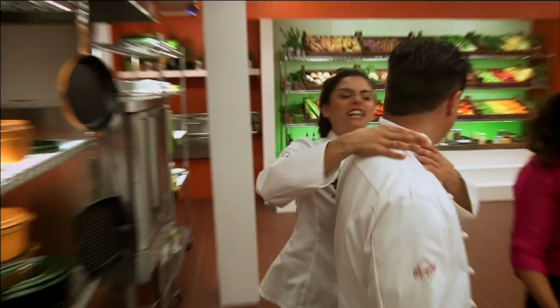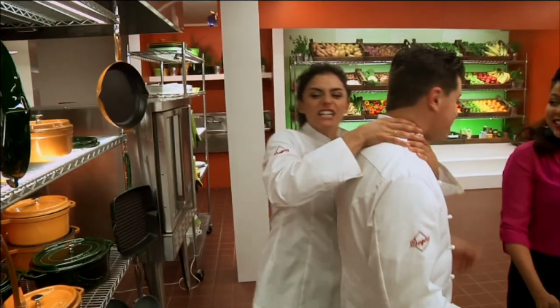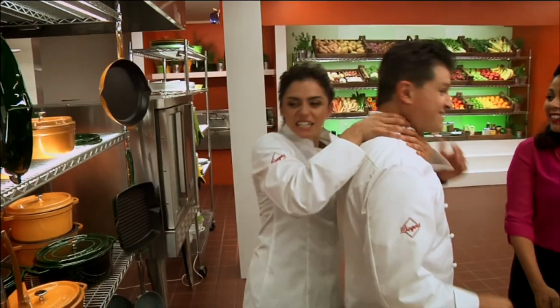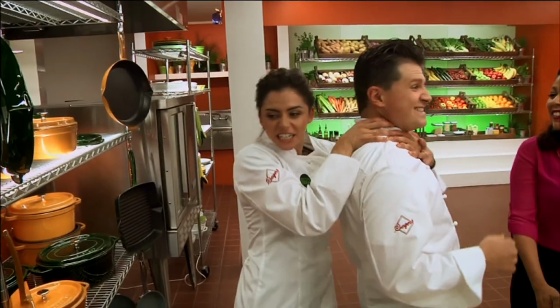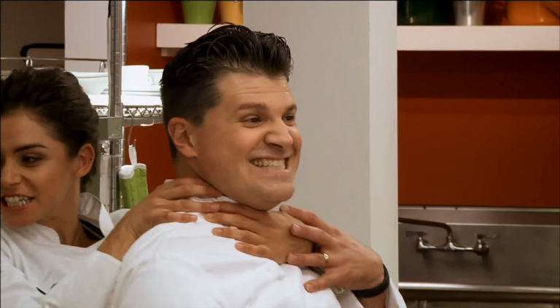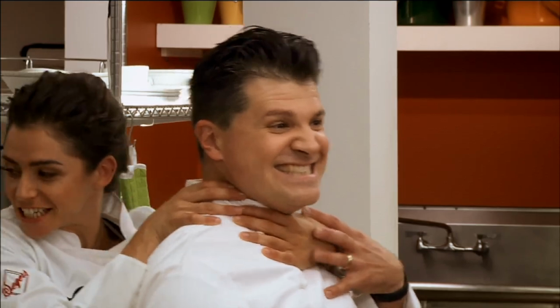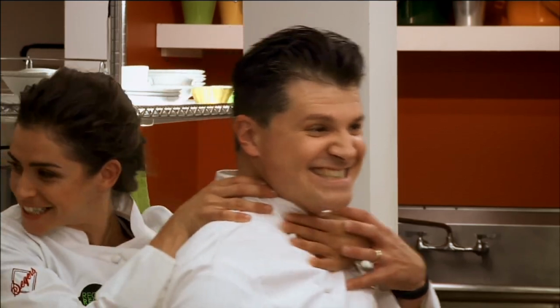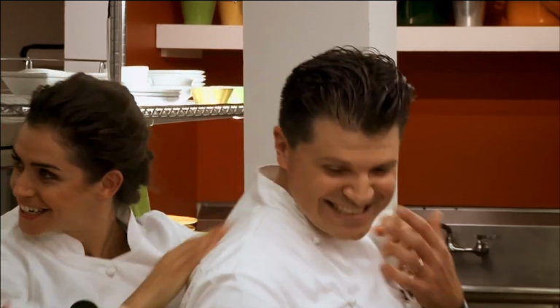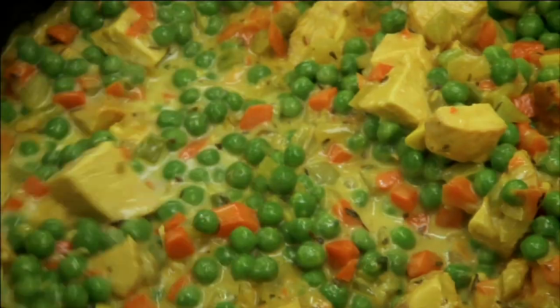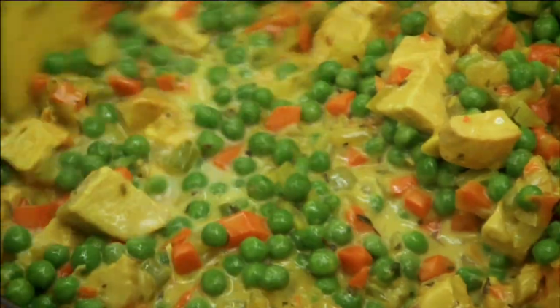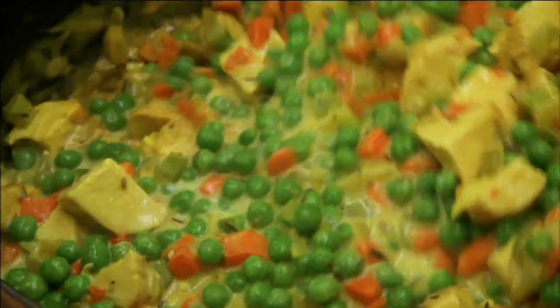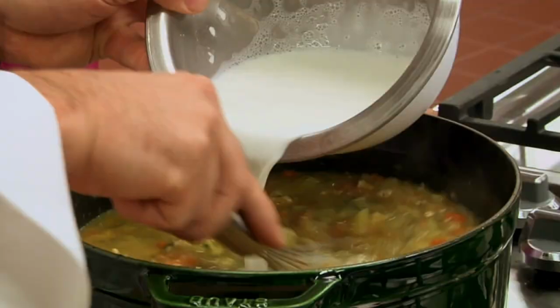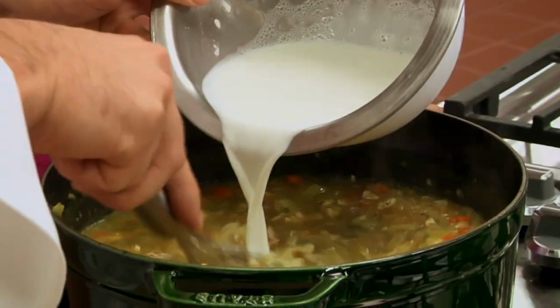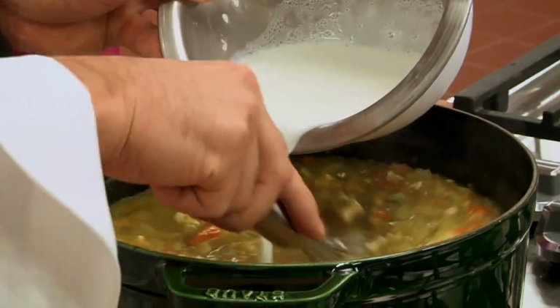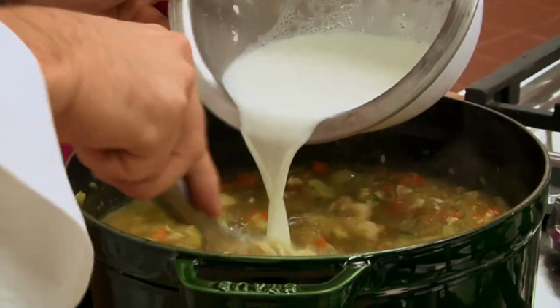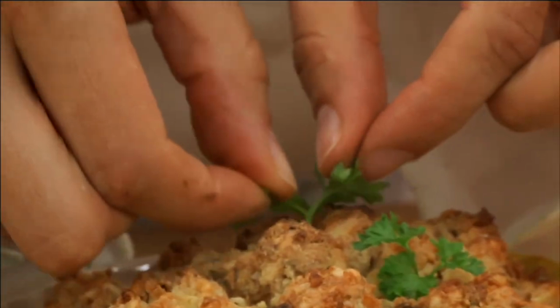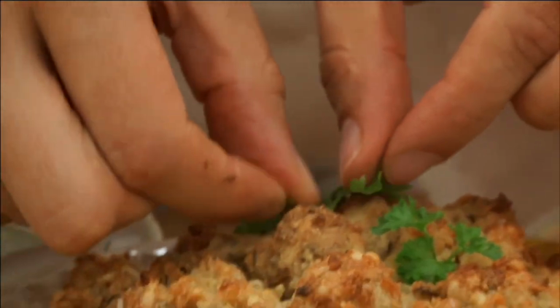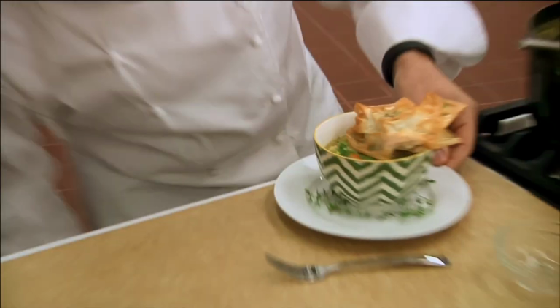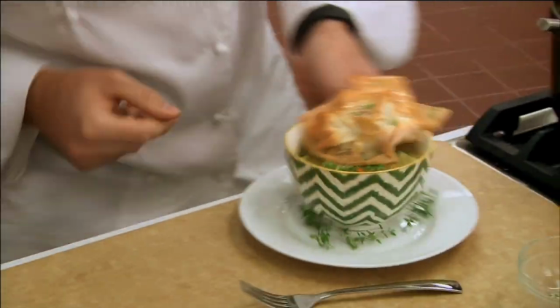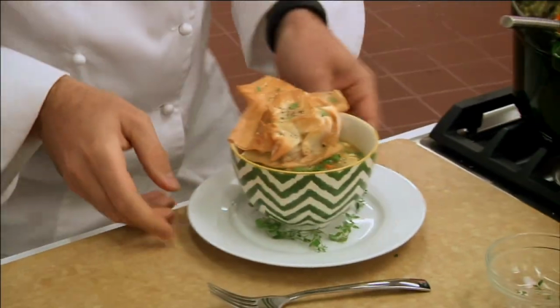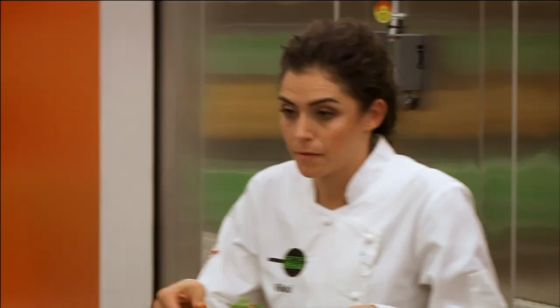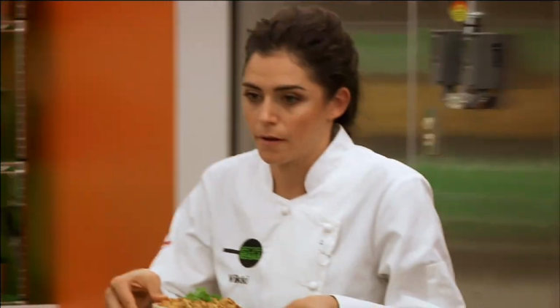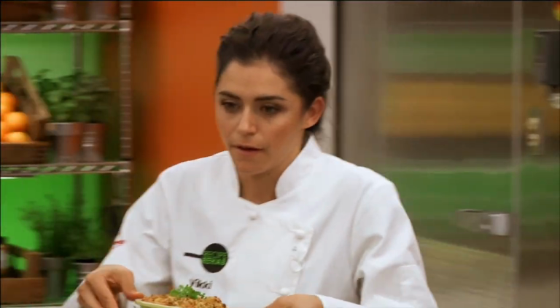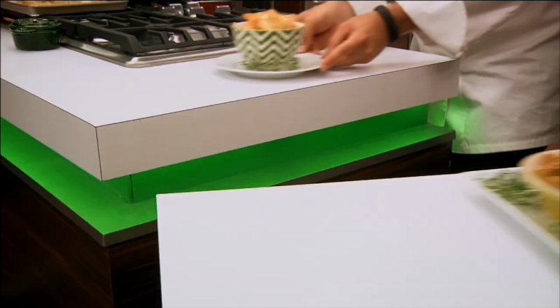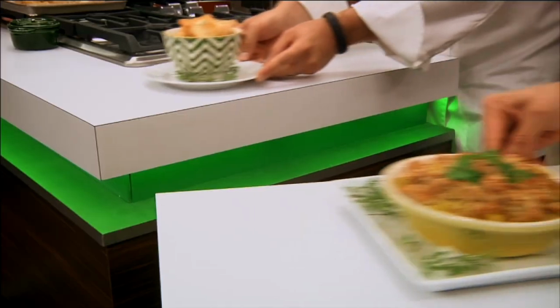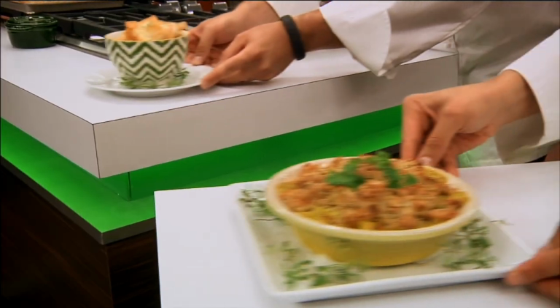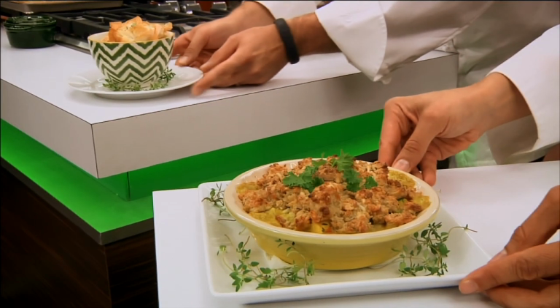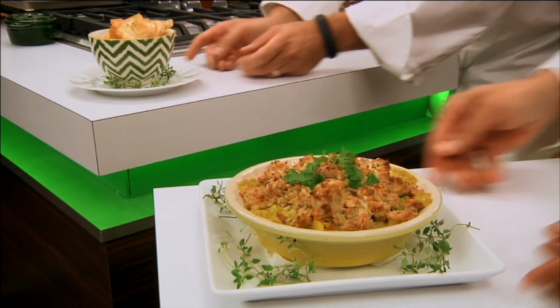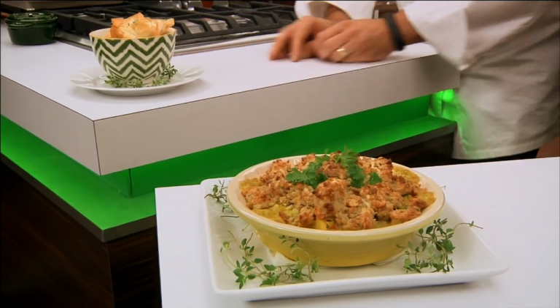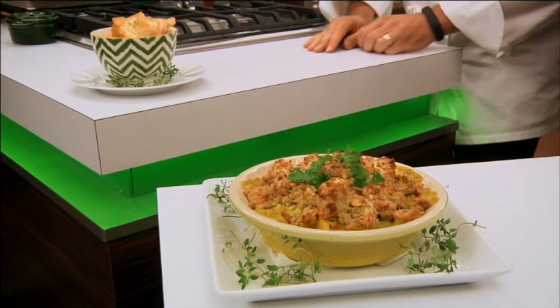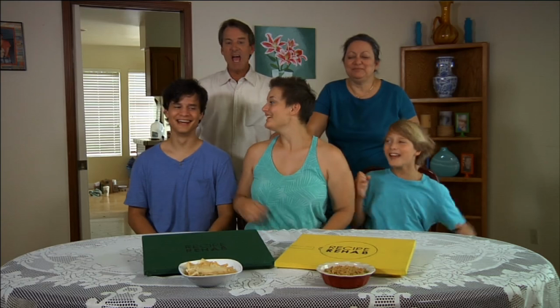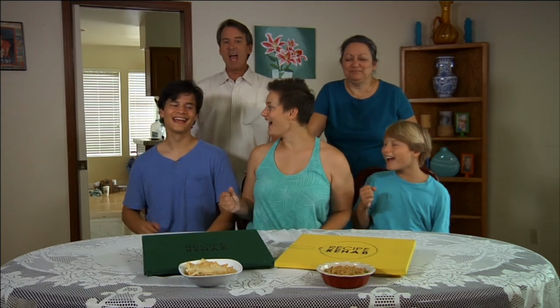And which chef will win this week's tremendous title of Recipe Rehab Champion? Yeah!